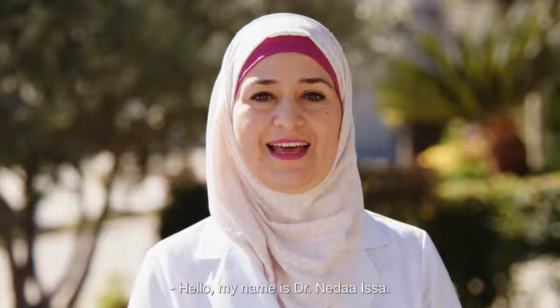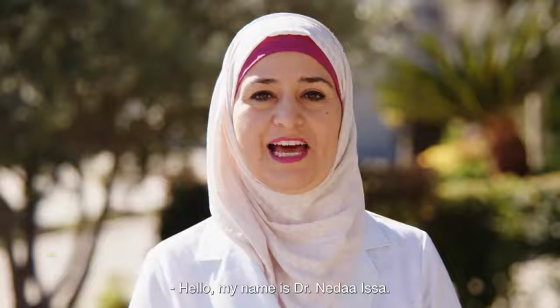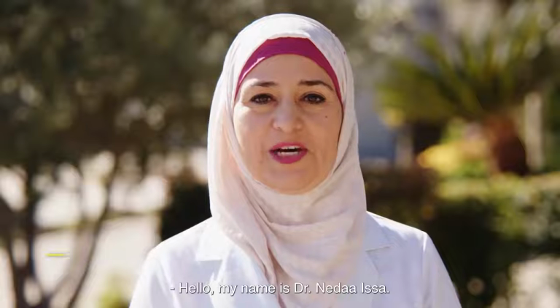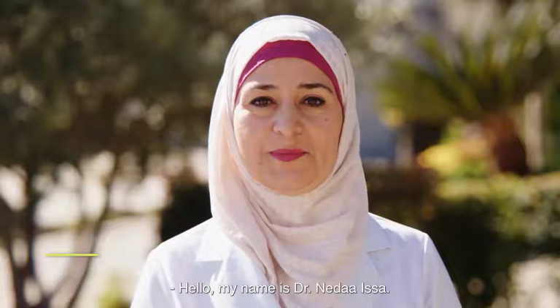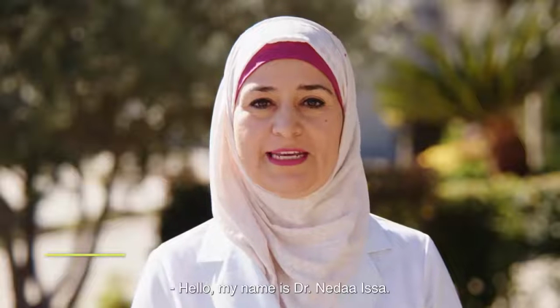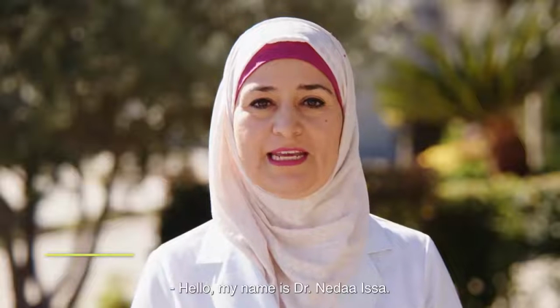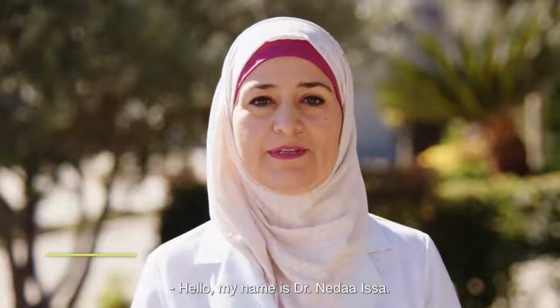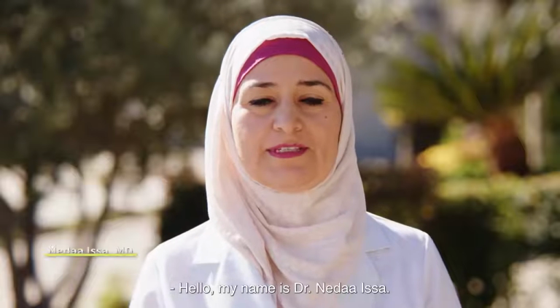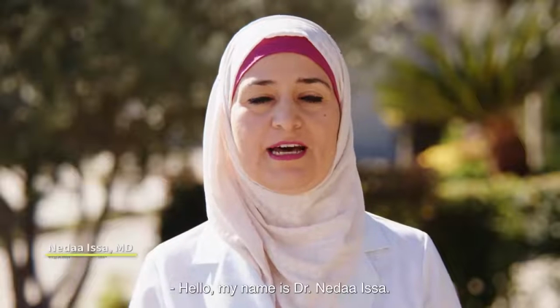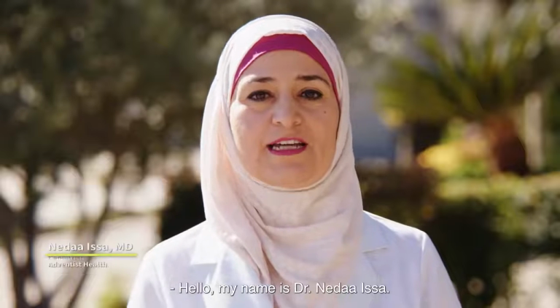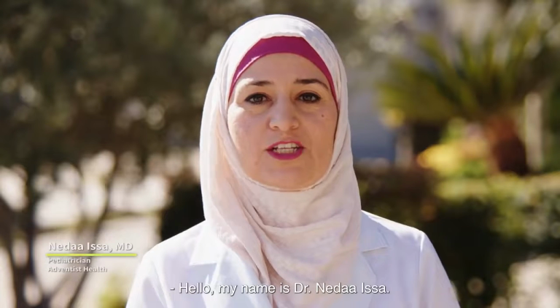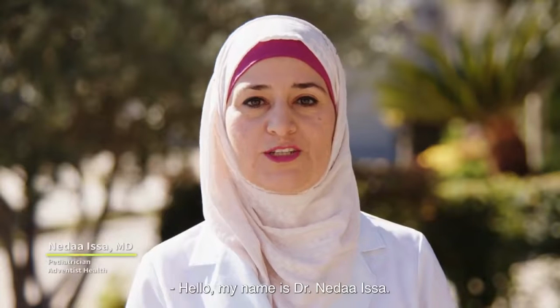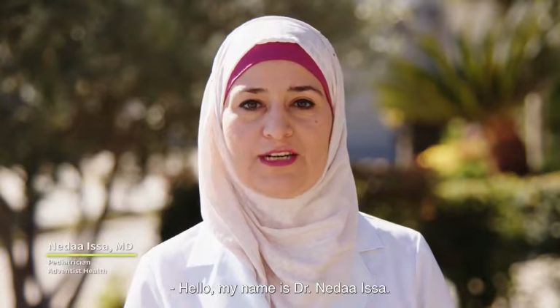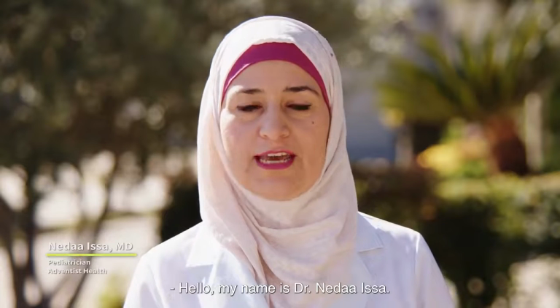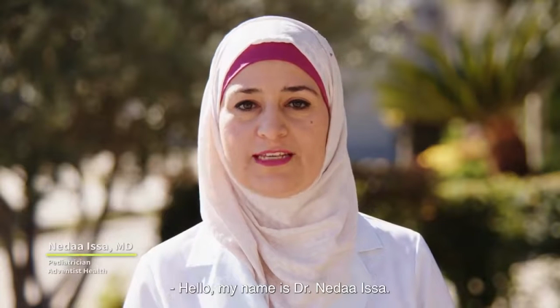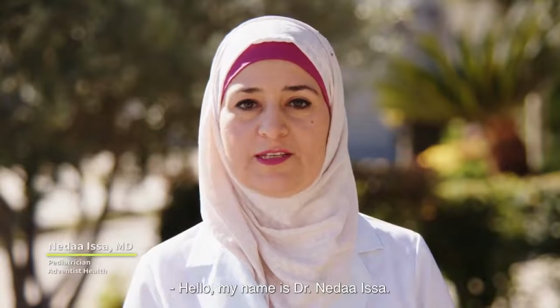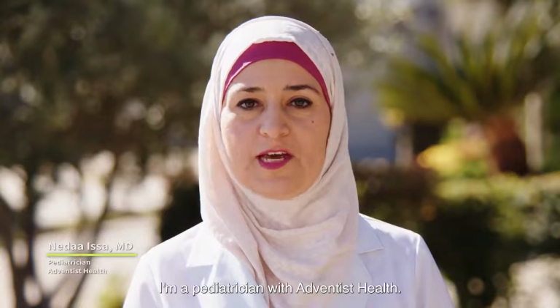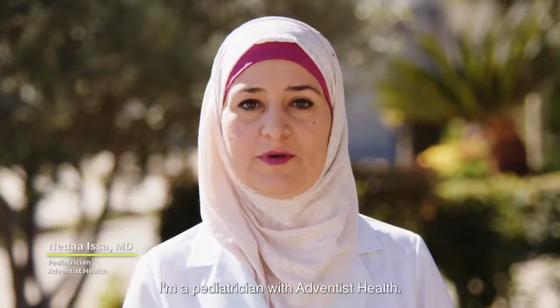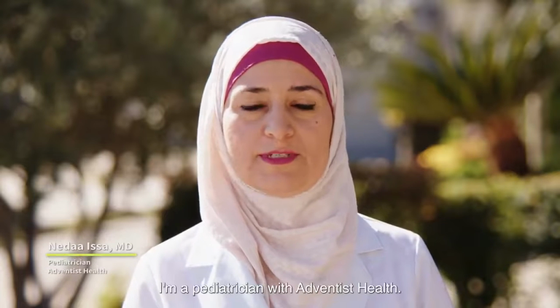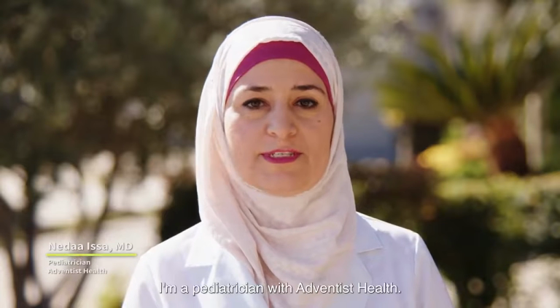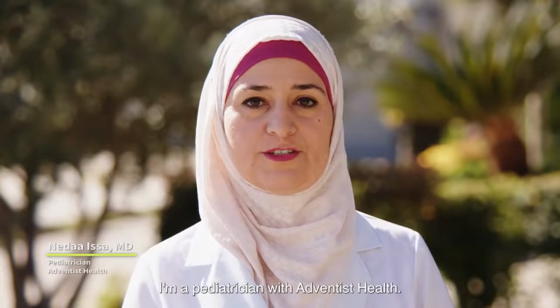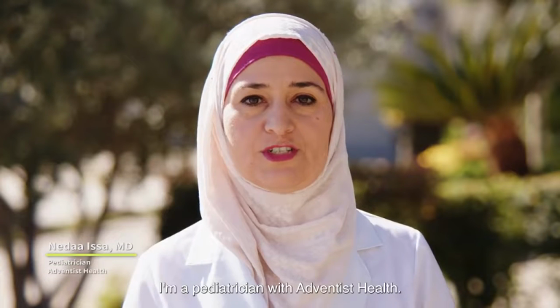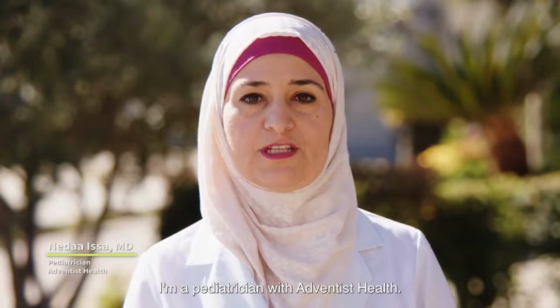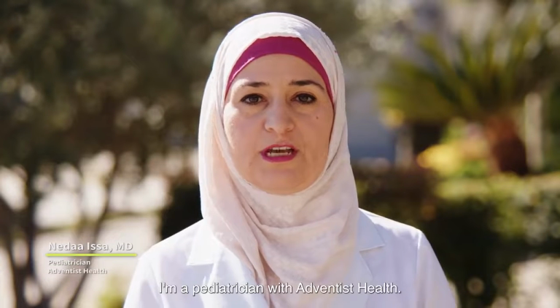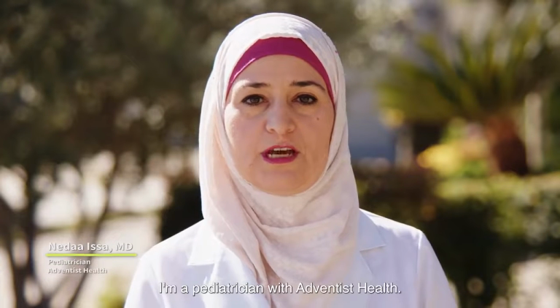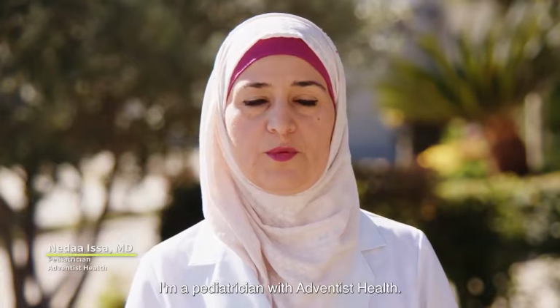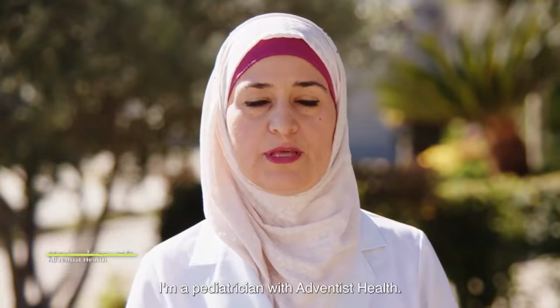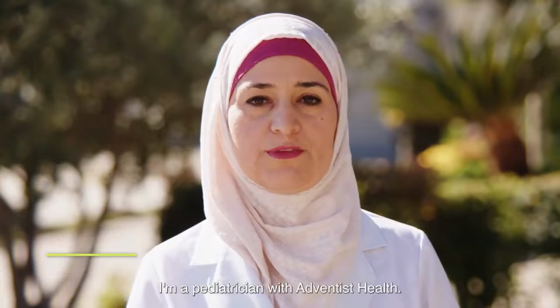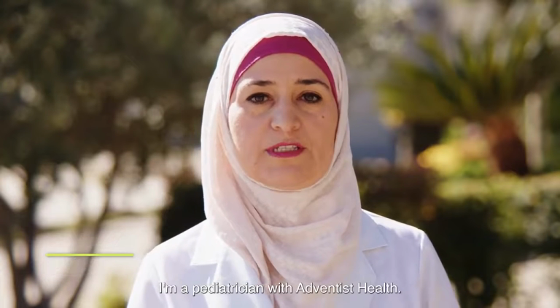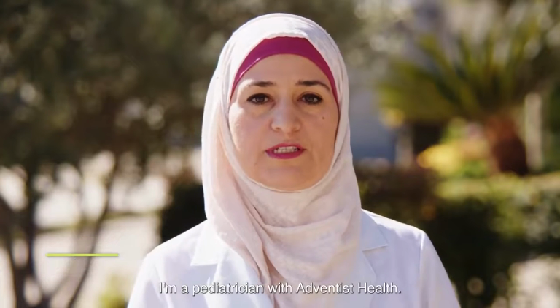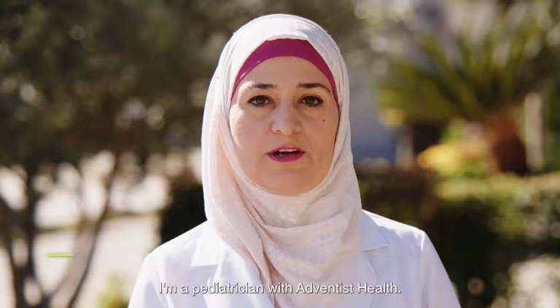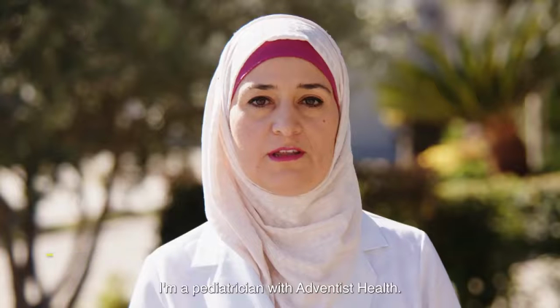Hello, my name is Dr. Neda Issa. I'm a pediatrician with Adventus Health.